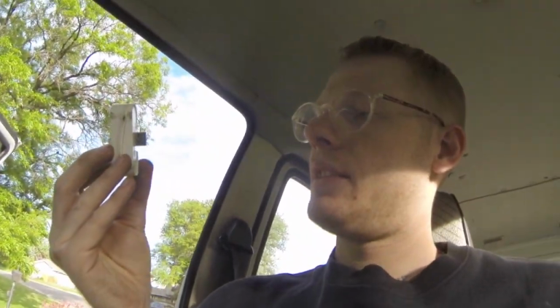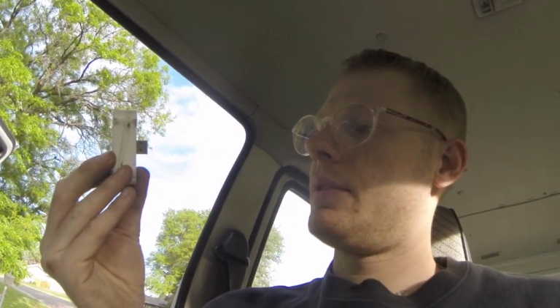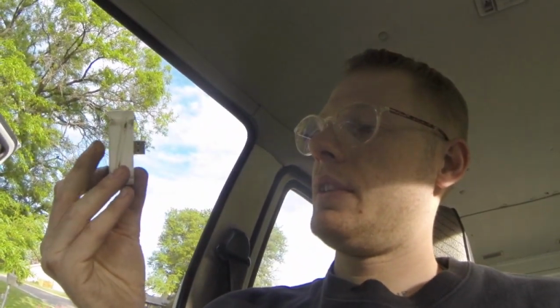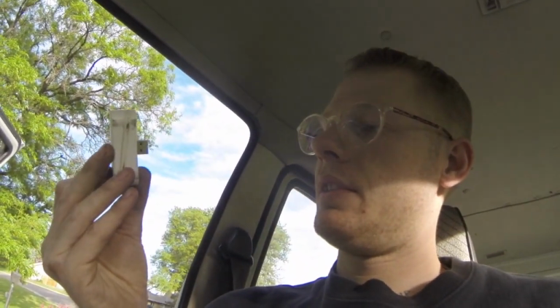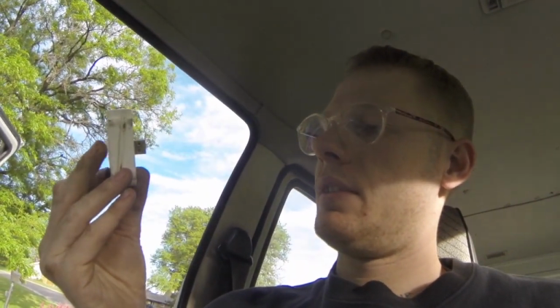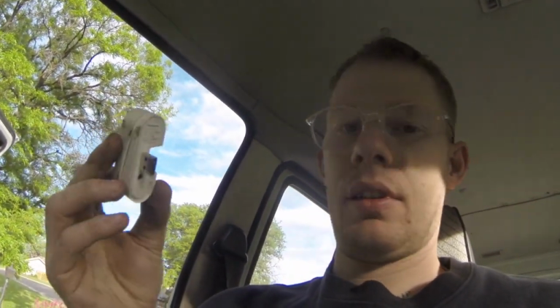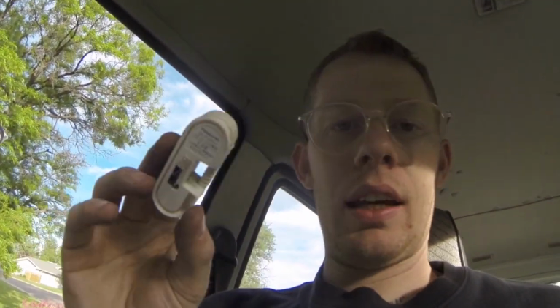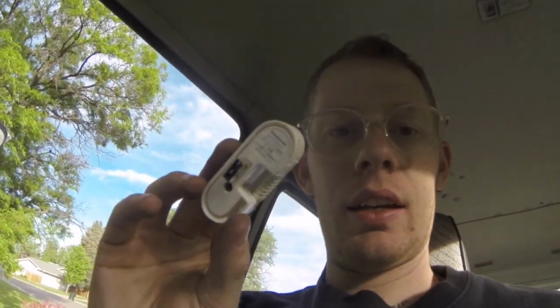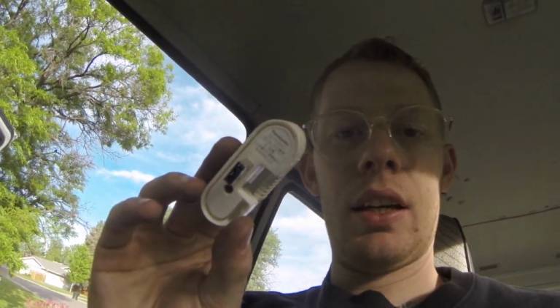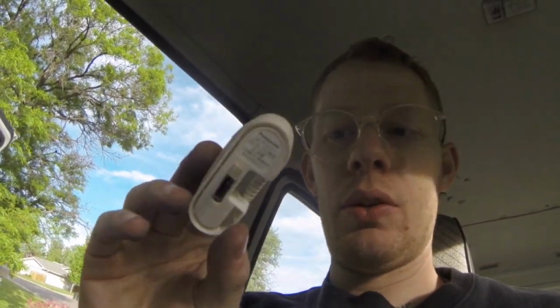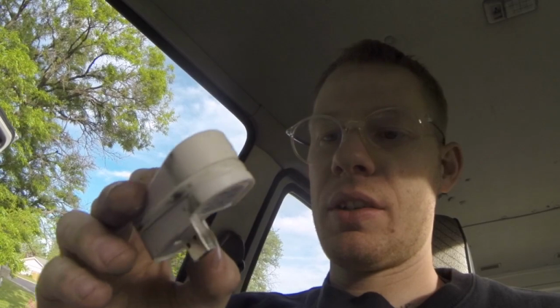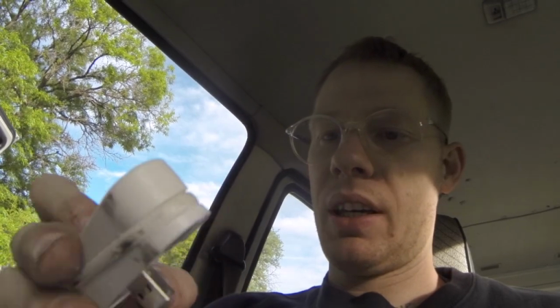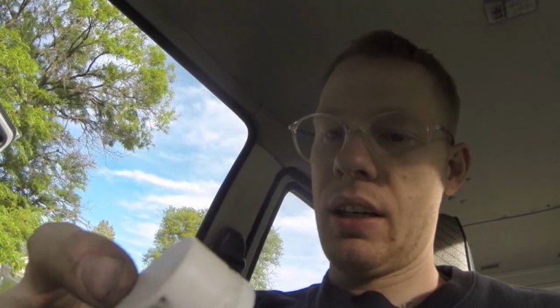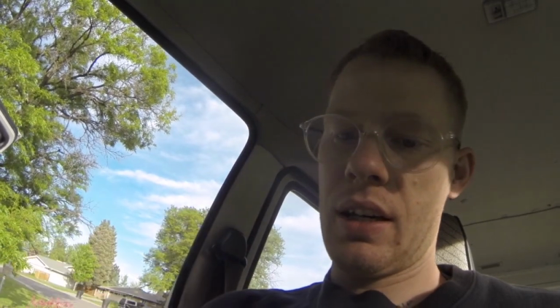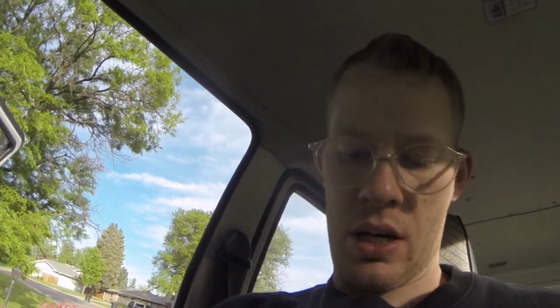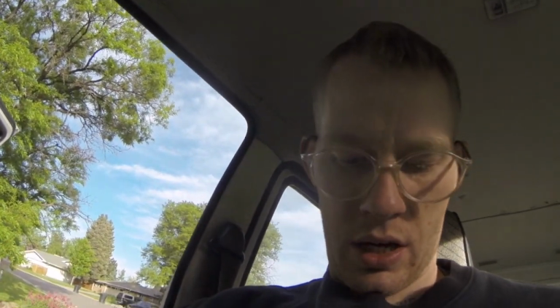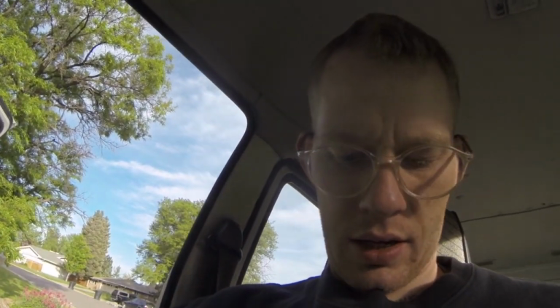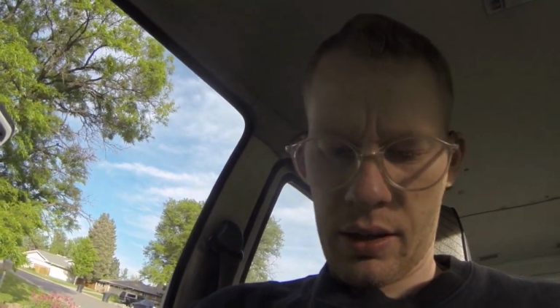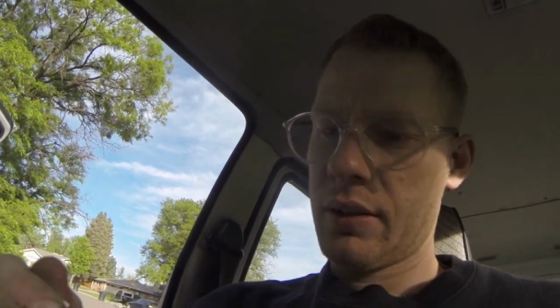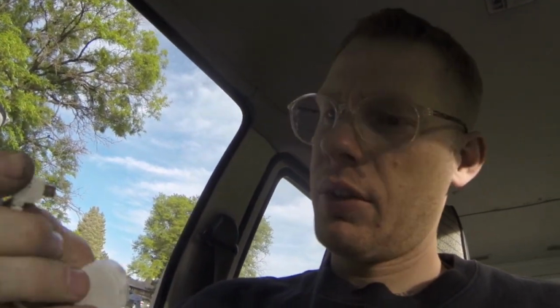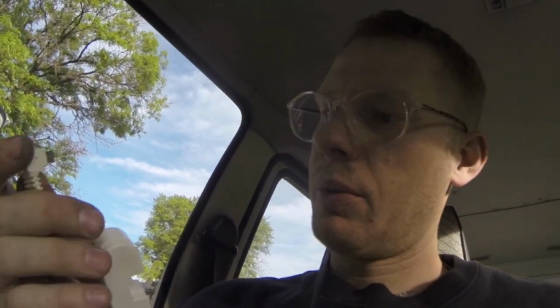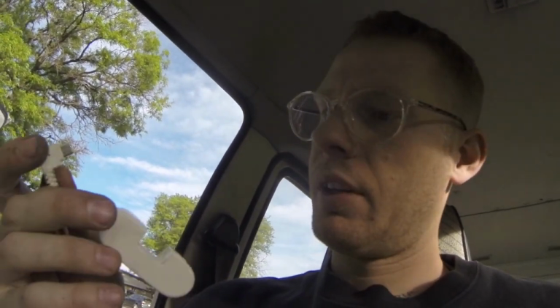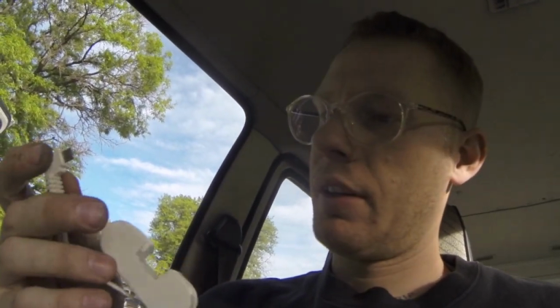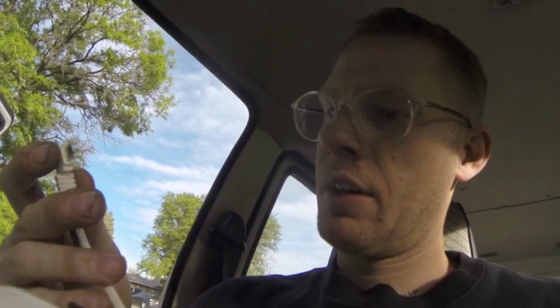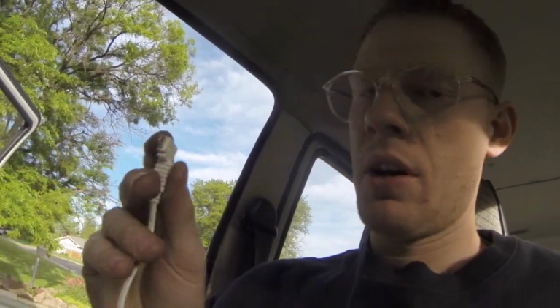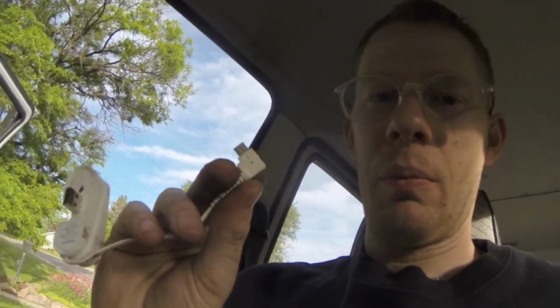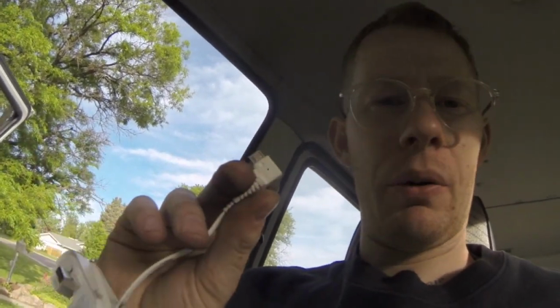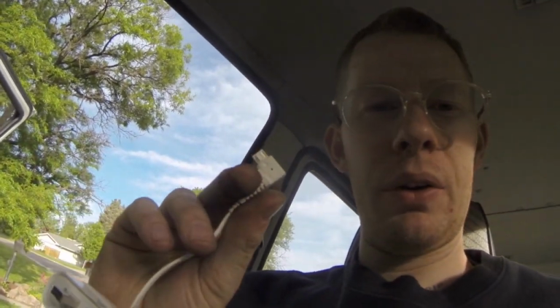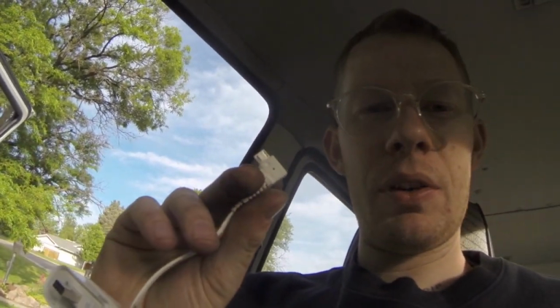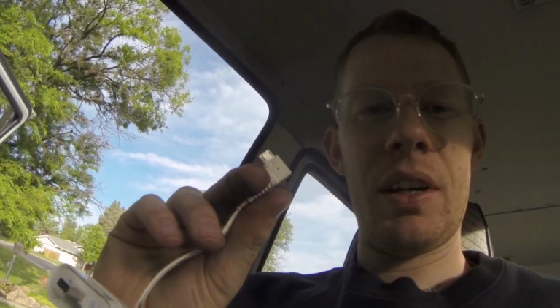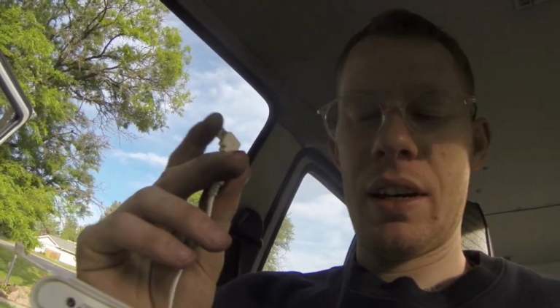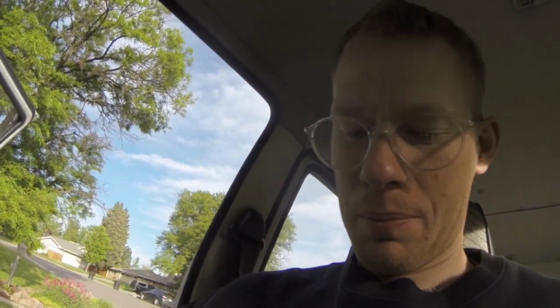Just pulled this out from underneath the e-brake and it seems to be like a USB to micro USB adapter.